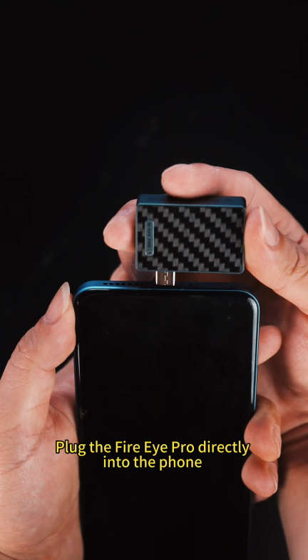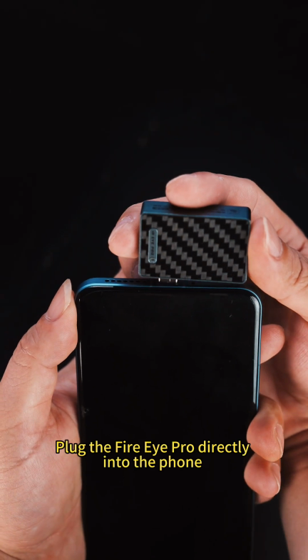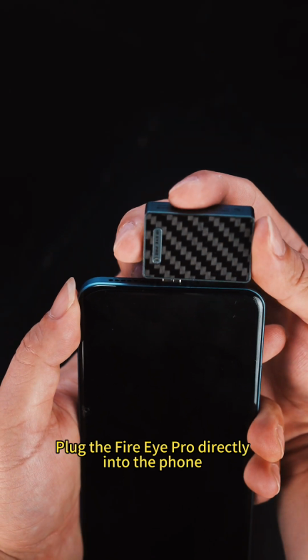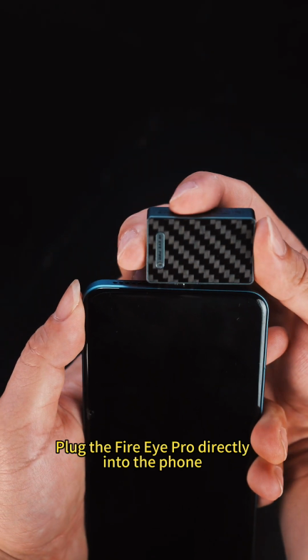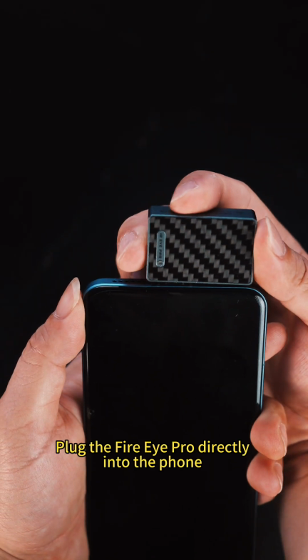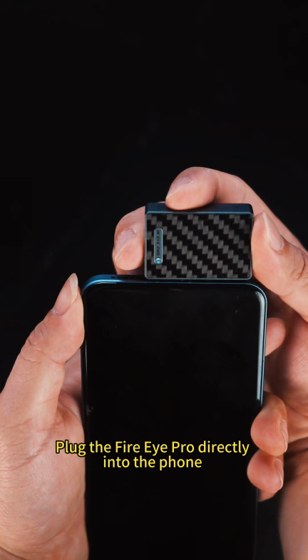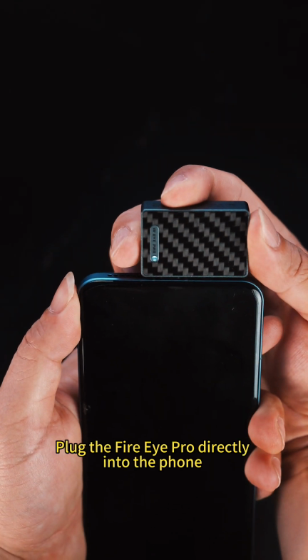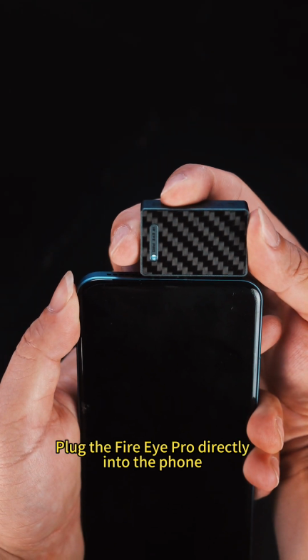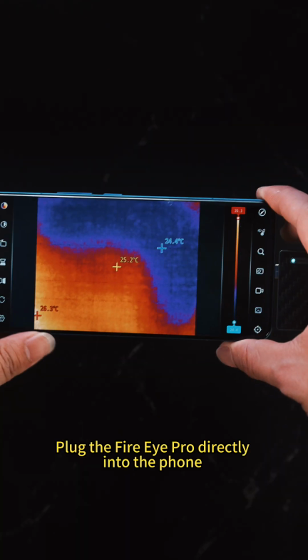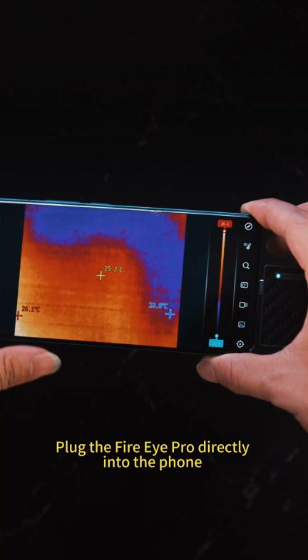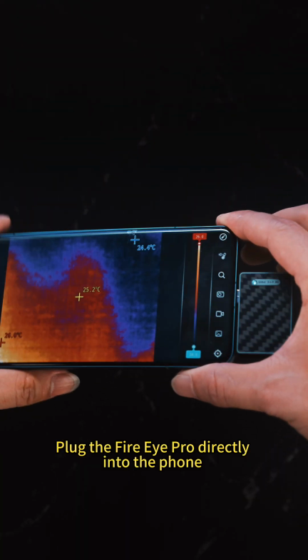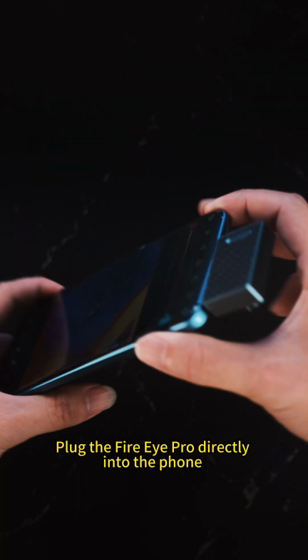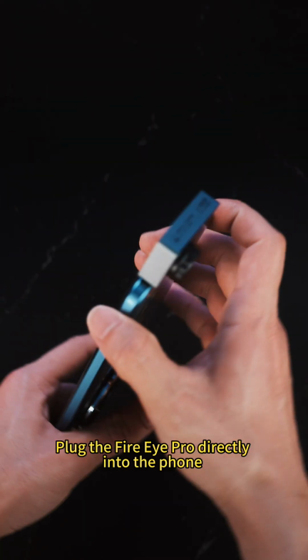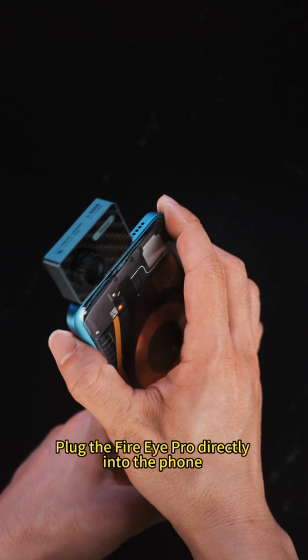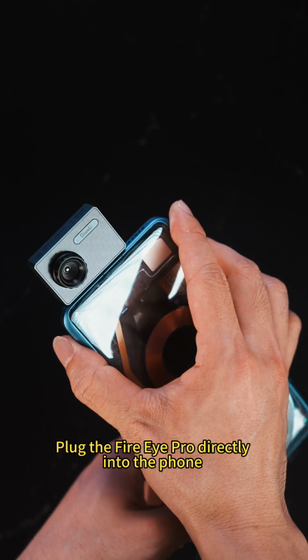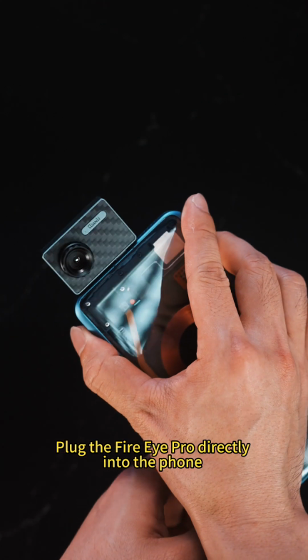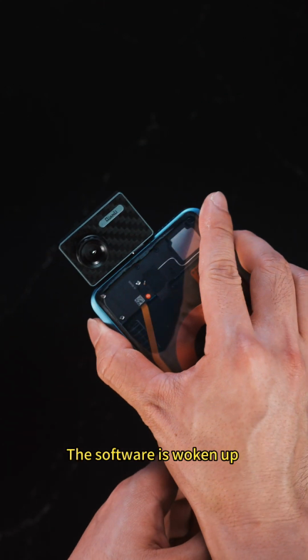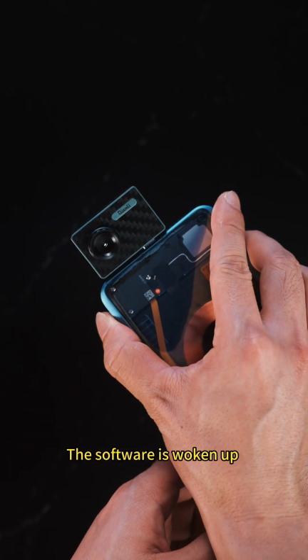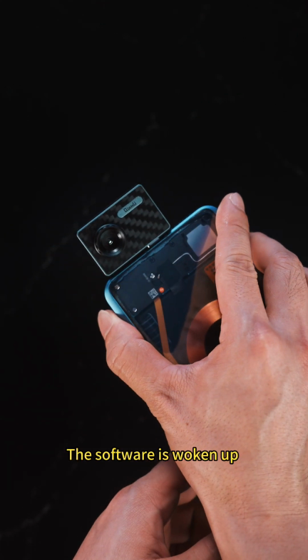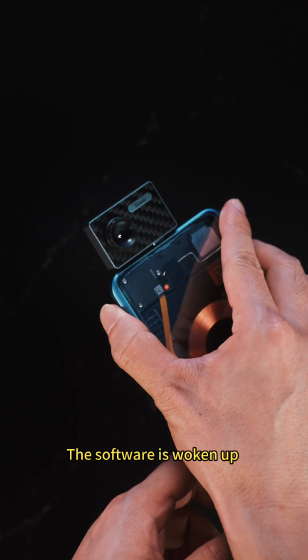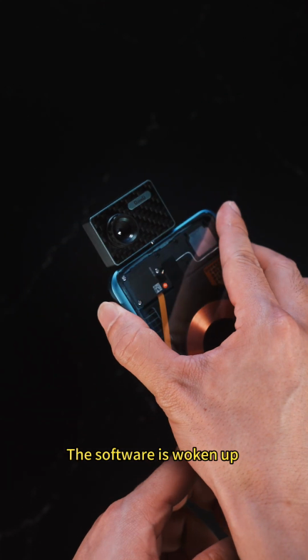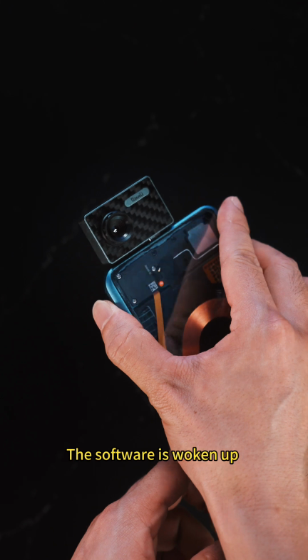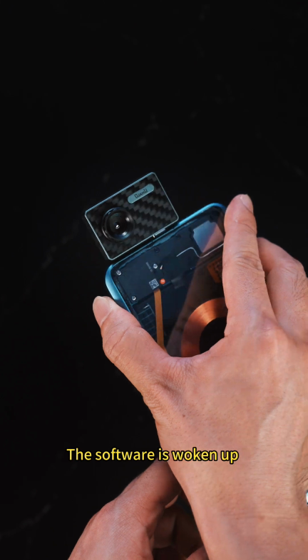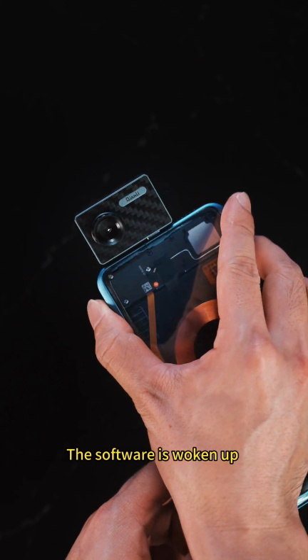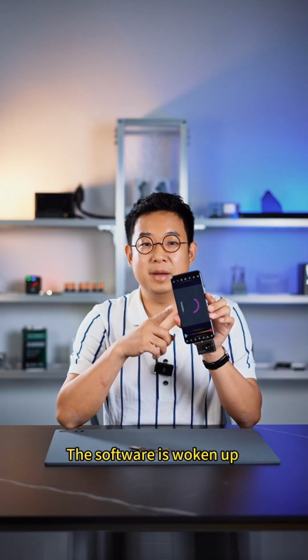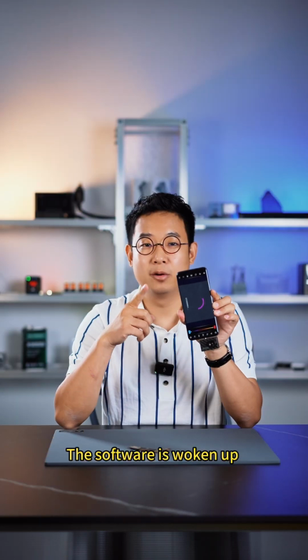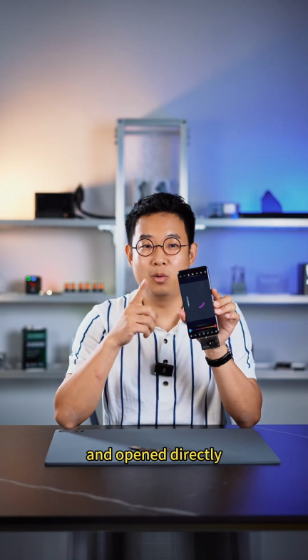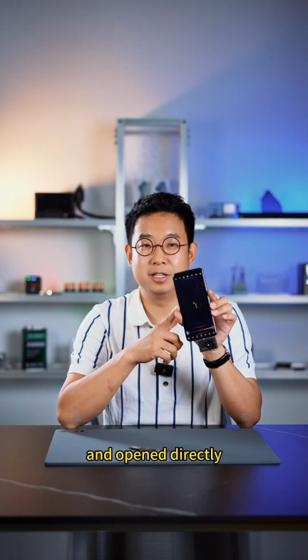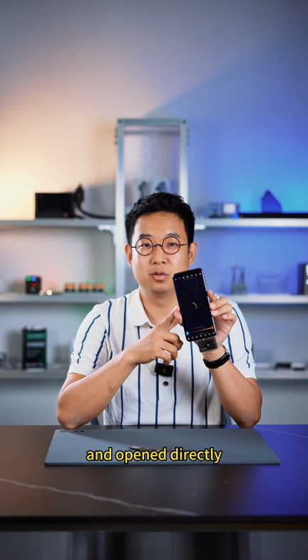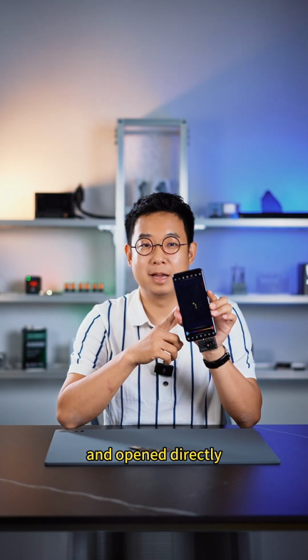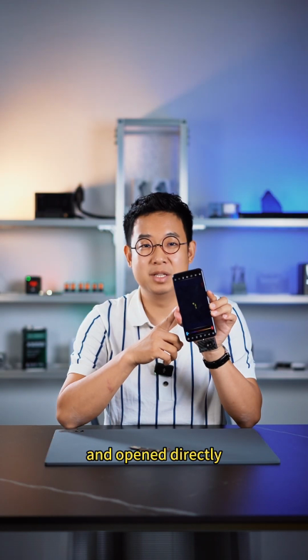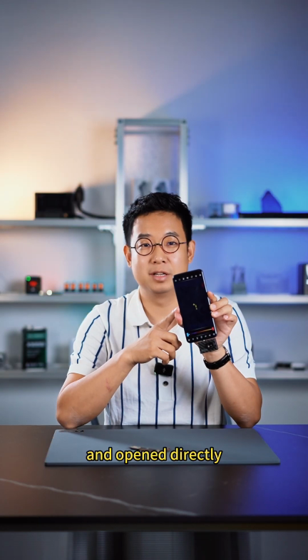Put the FireEye Pro directly into the phone and the software is woken up and opened directly.